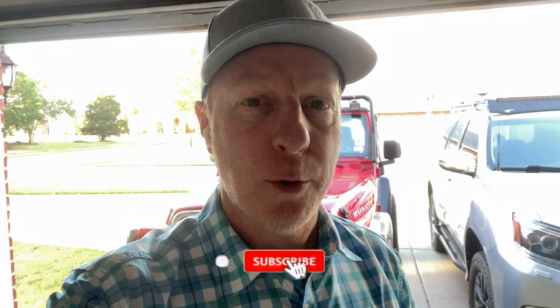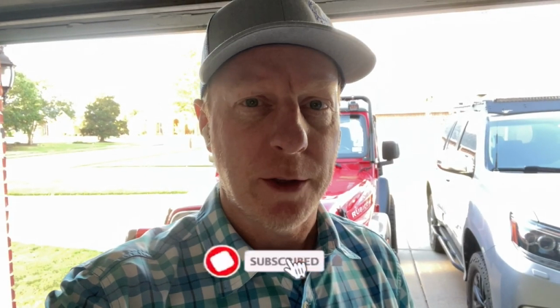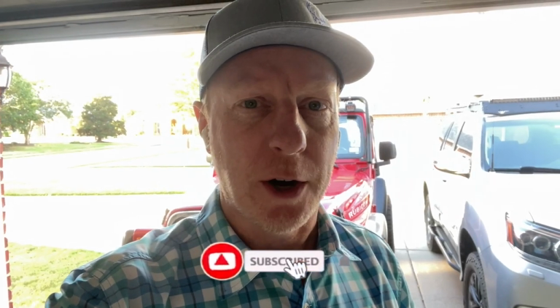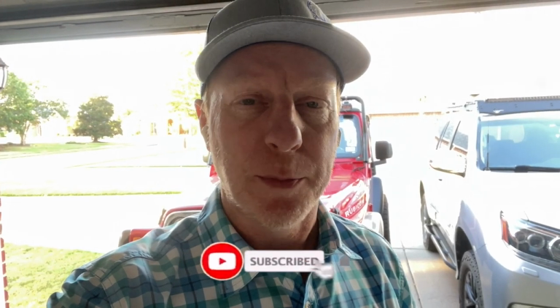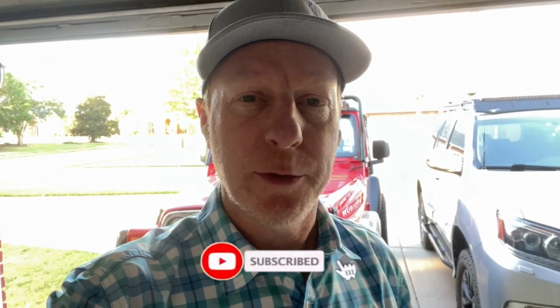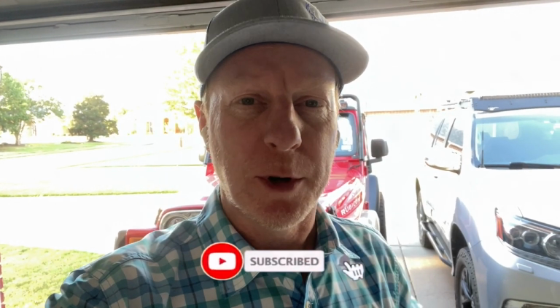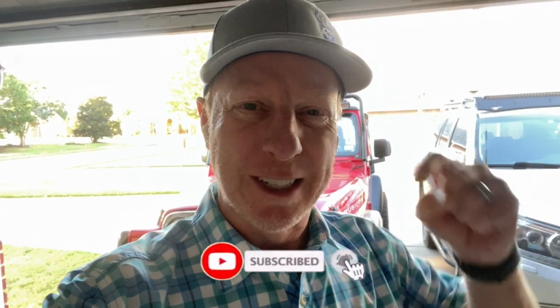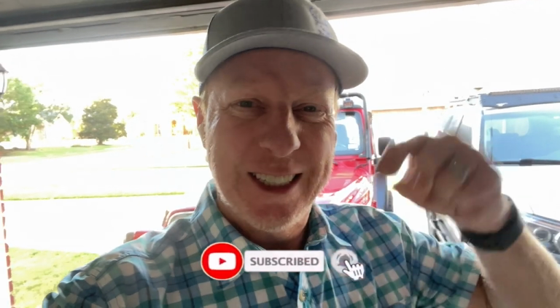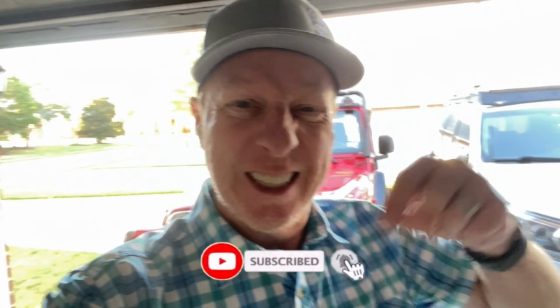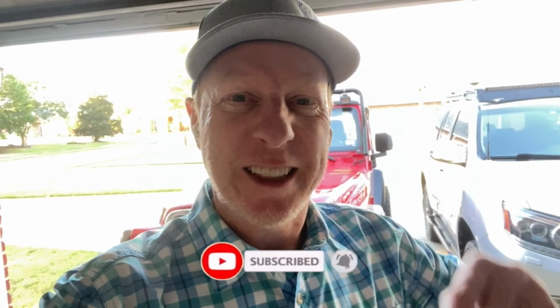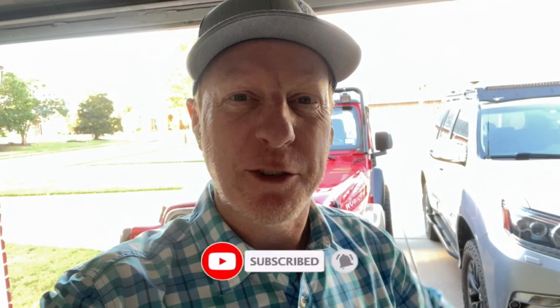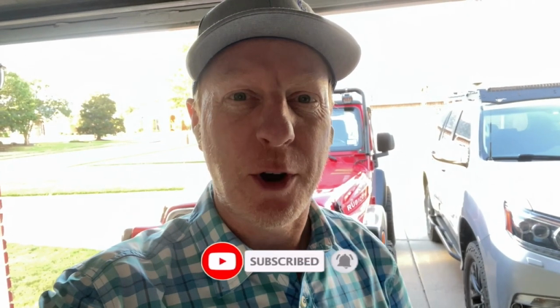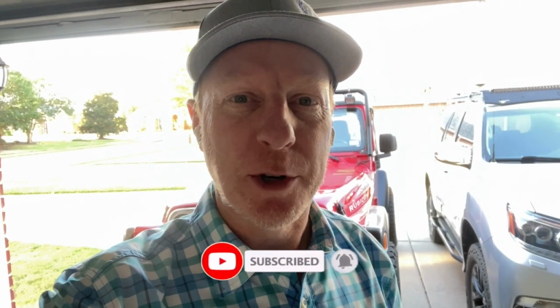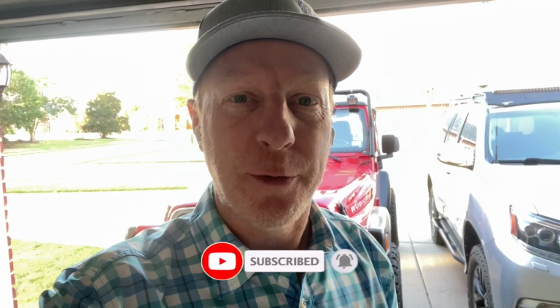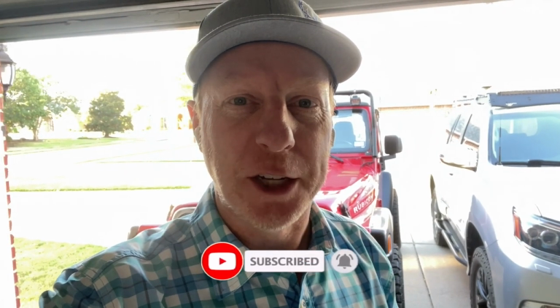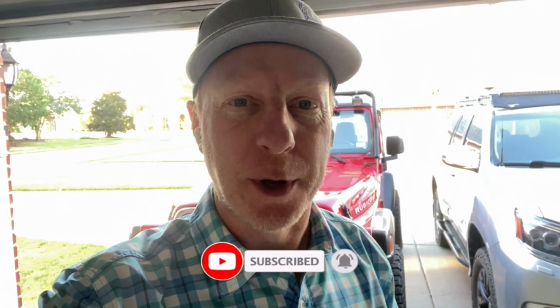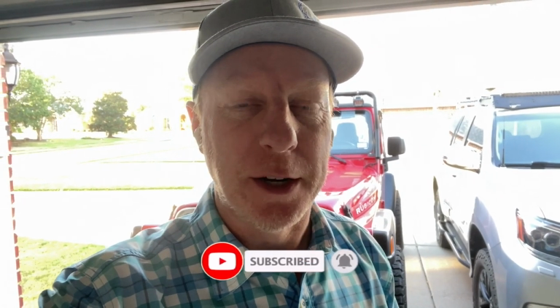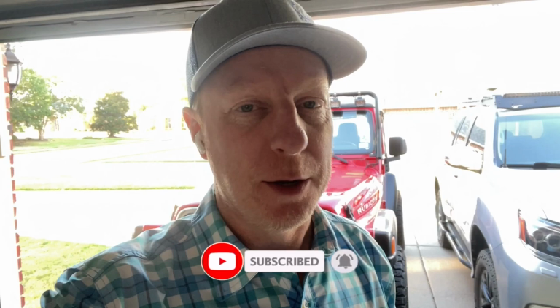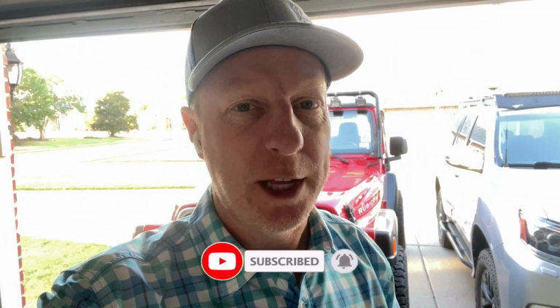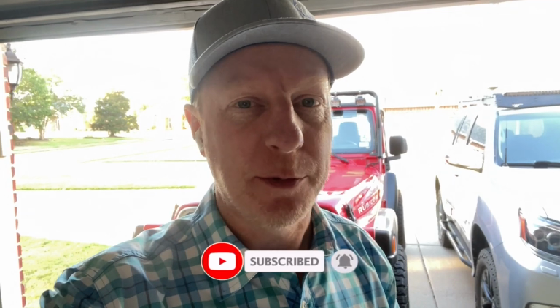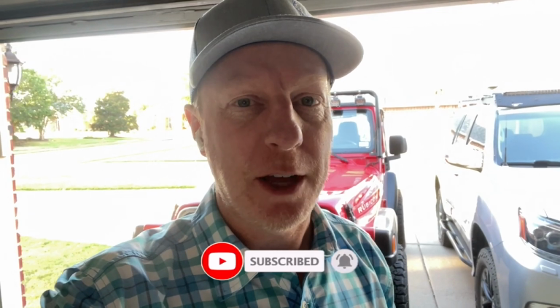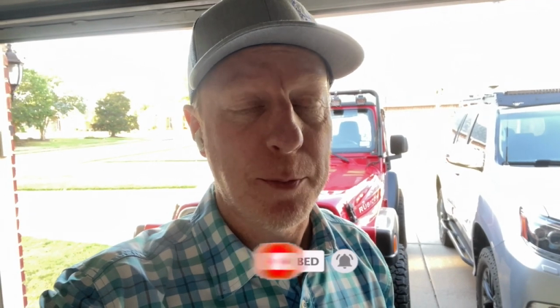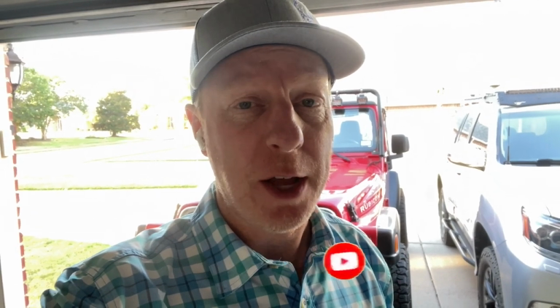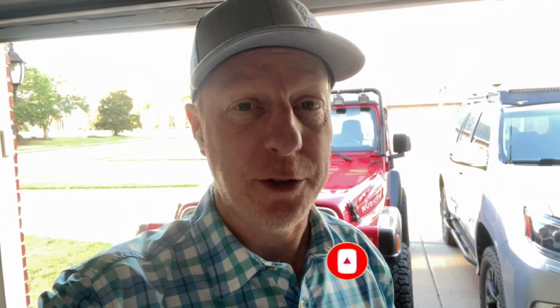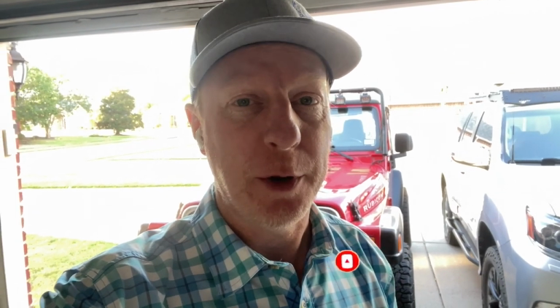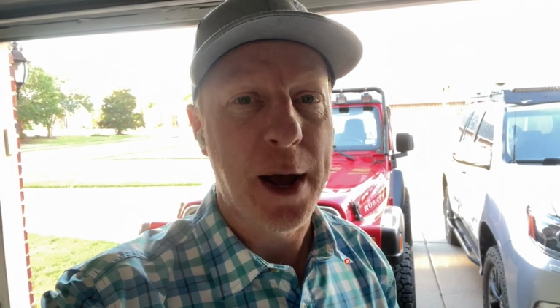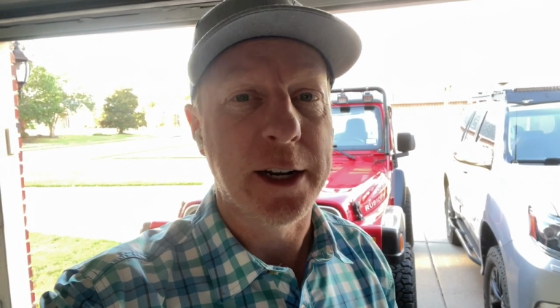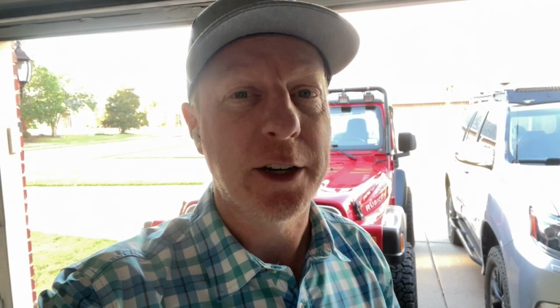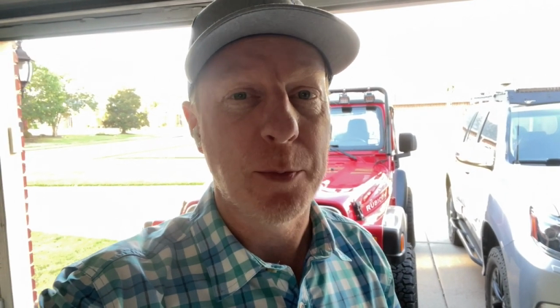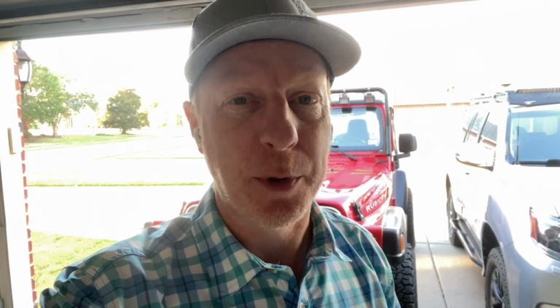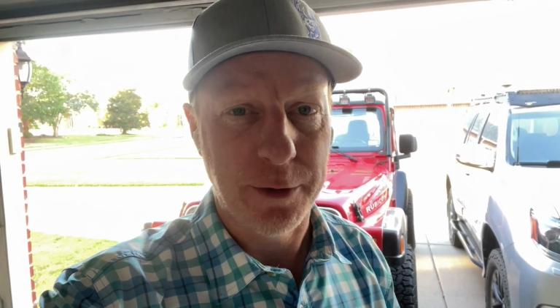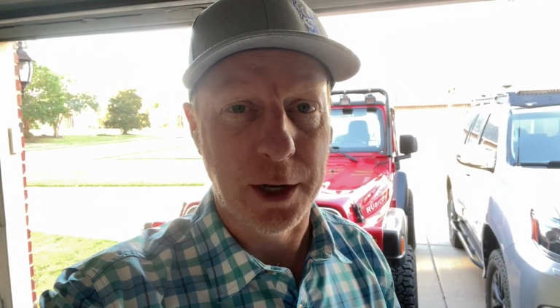Before we get started, please remember to click that subscribe and notification button. It really helps us out, and you'll be reminded anytime we post a video.